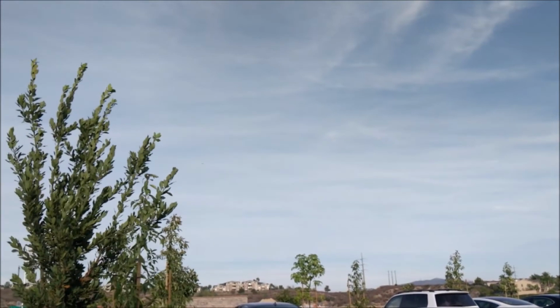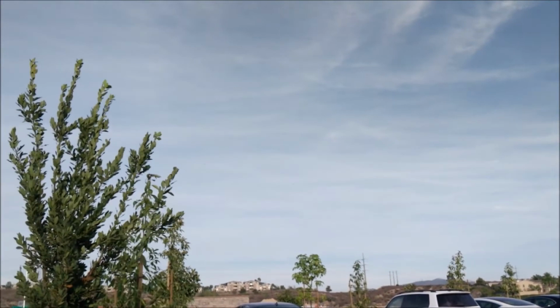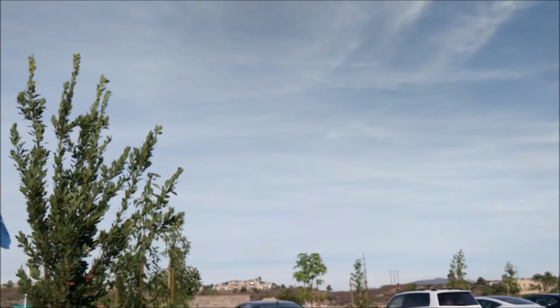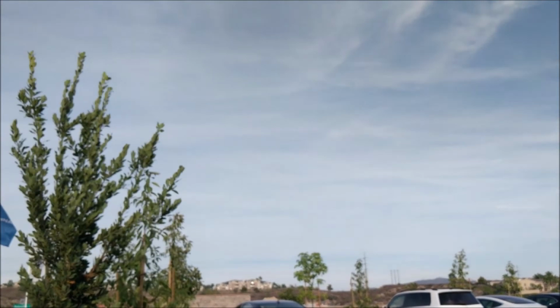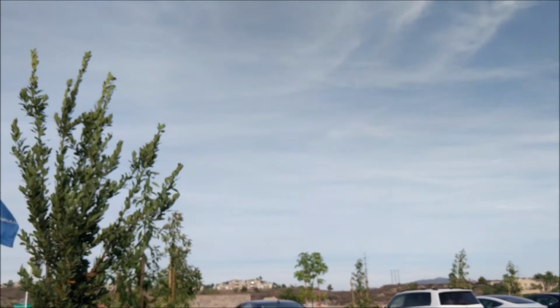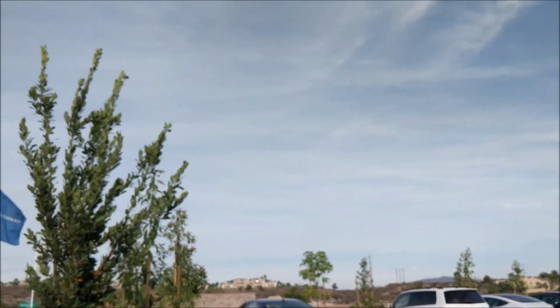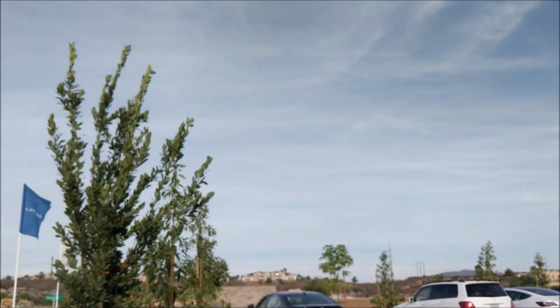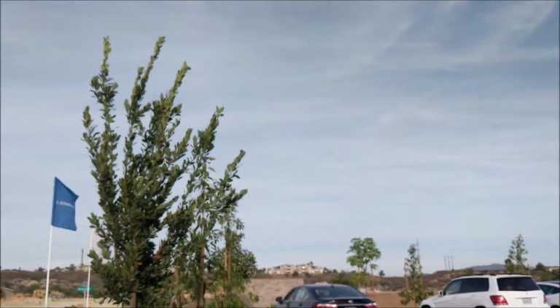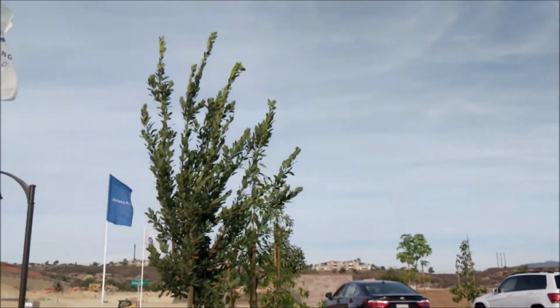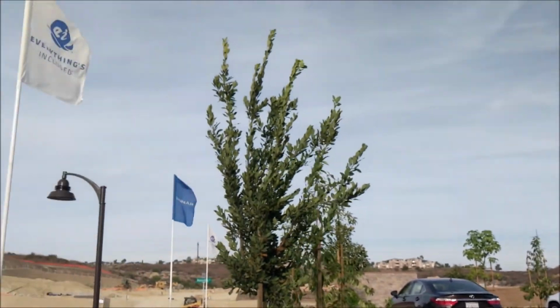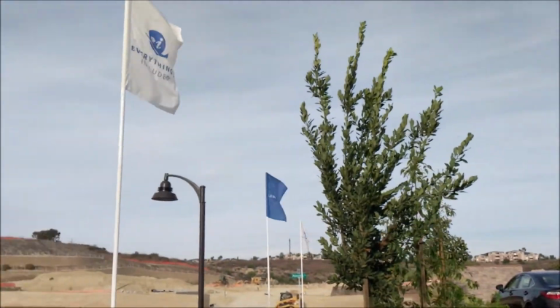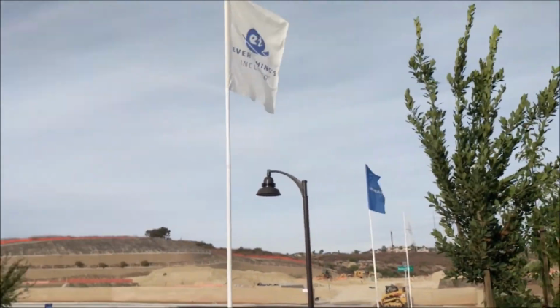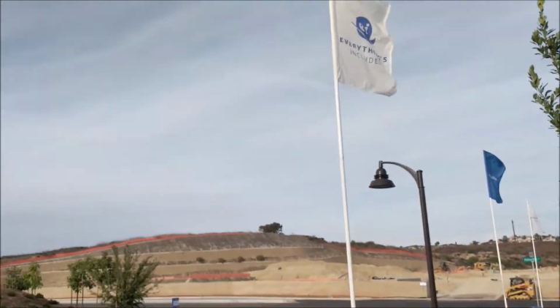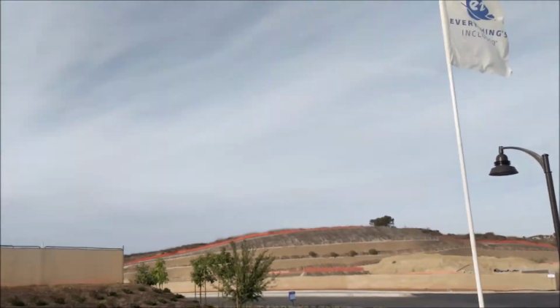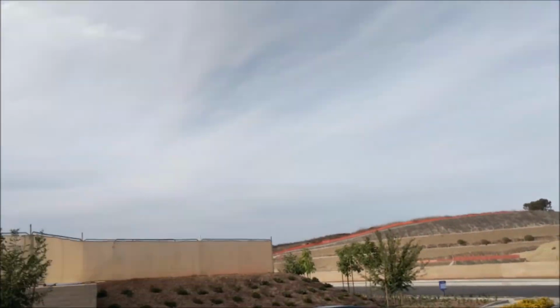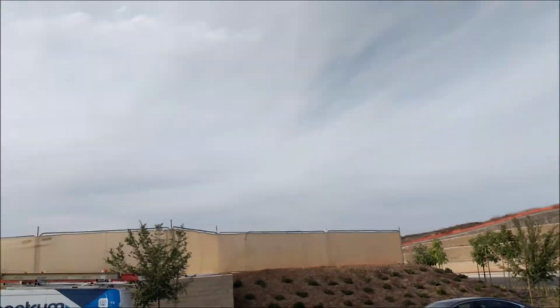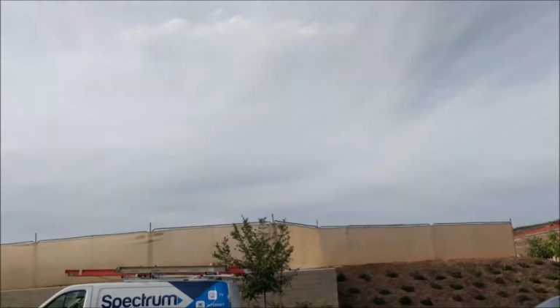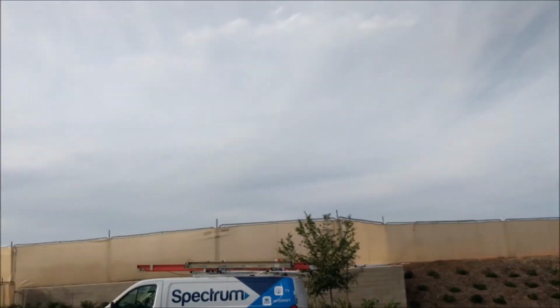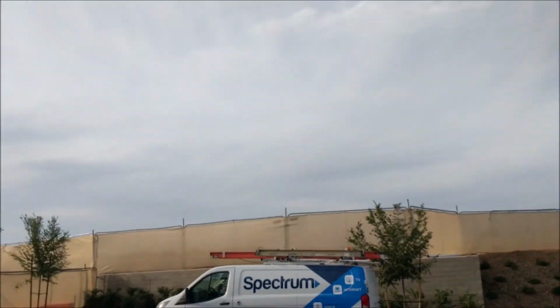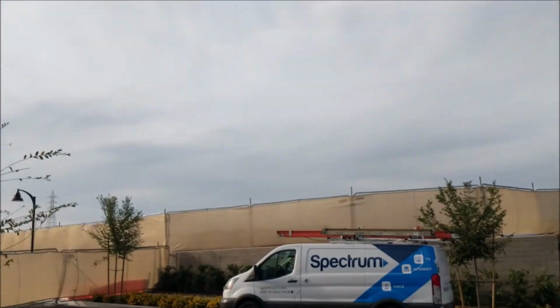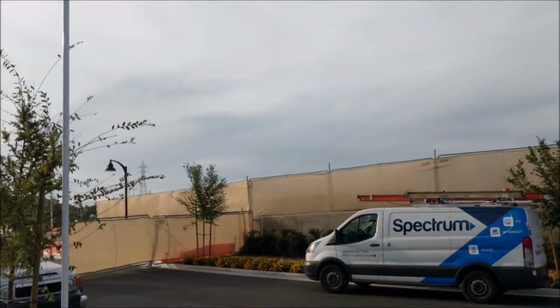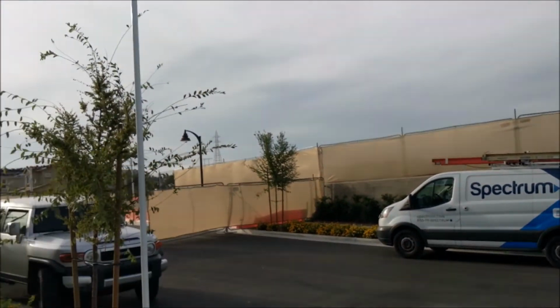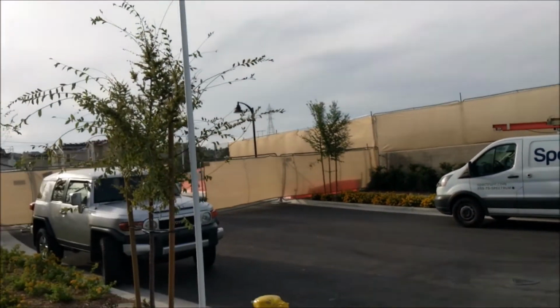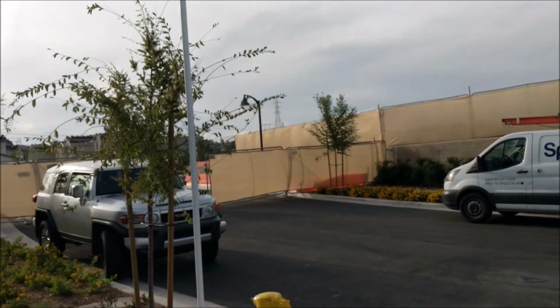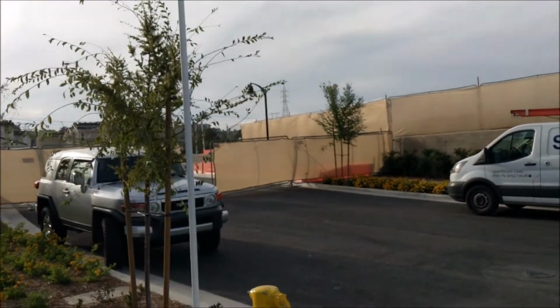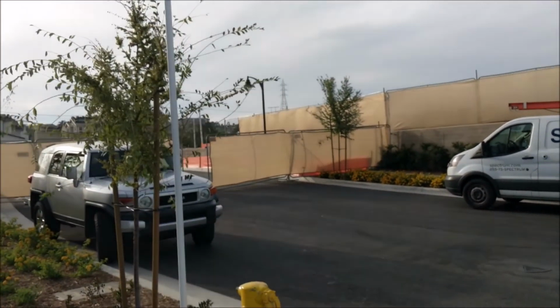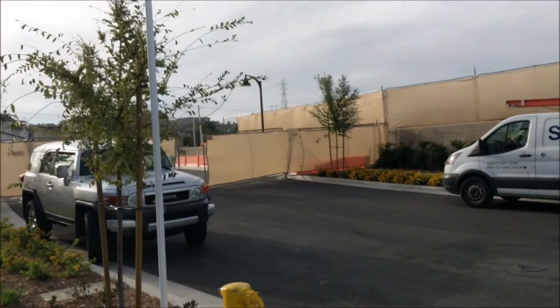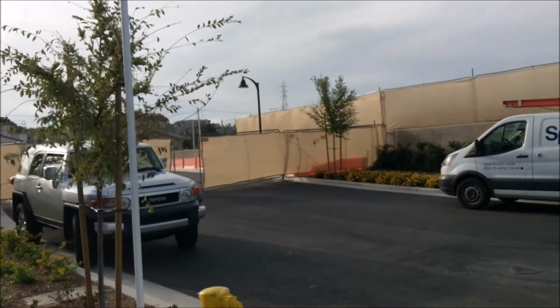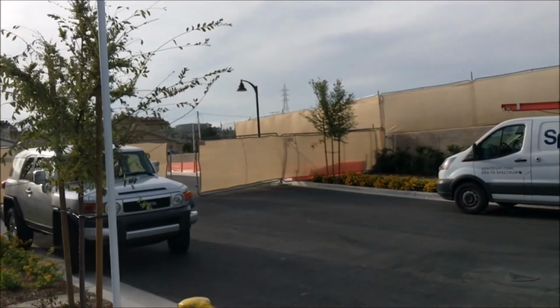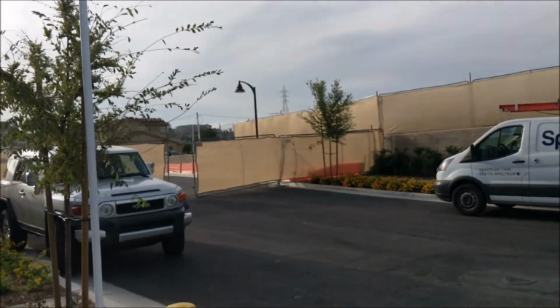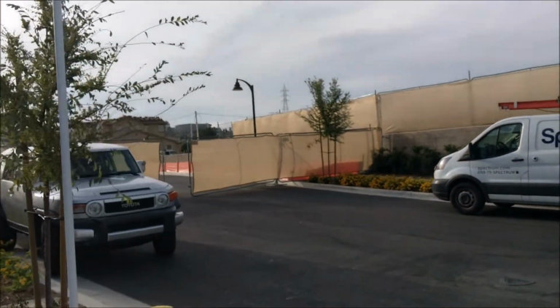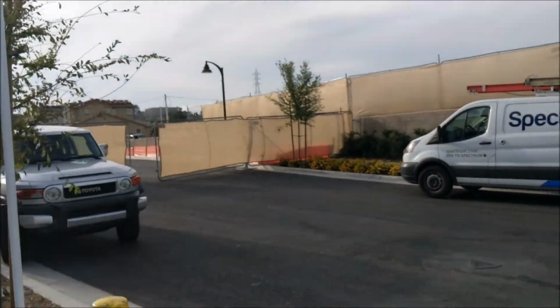Two airplanes flying off — this is fairly close to the Palomar Airport, so just something to be aware of.